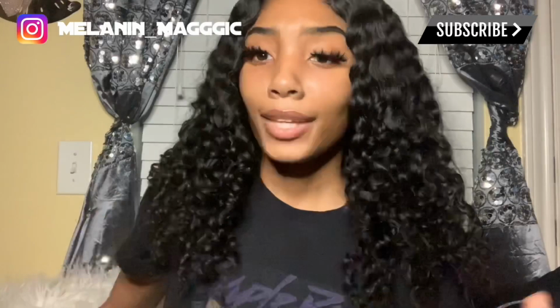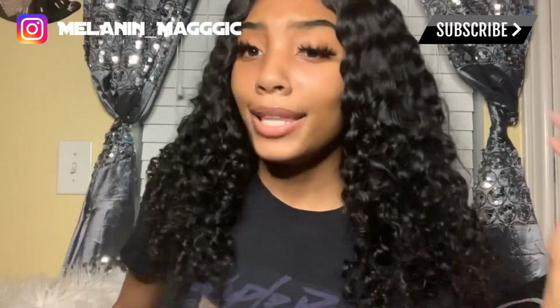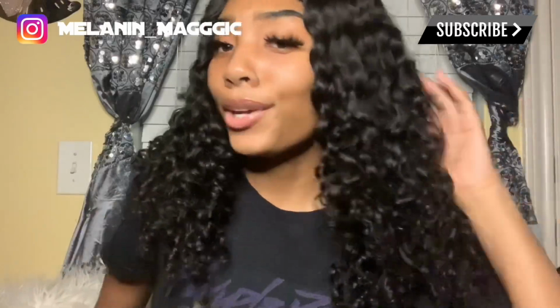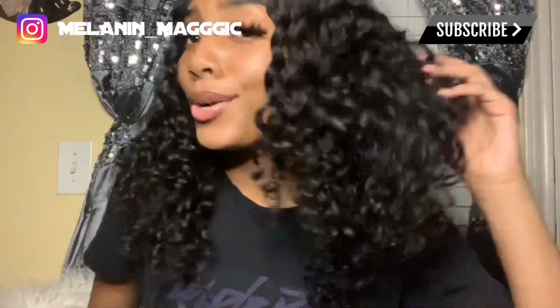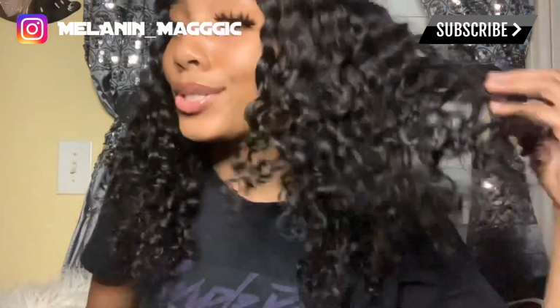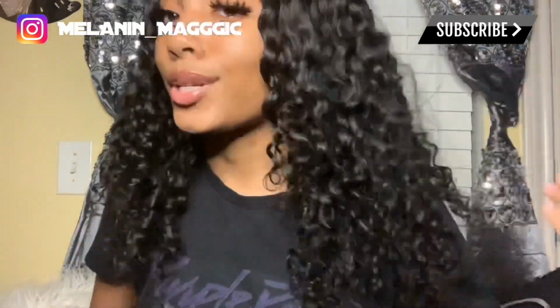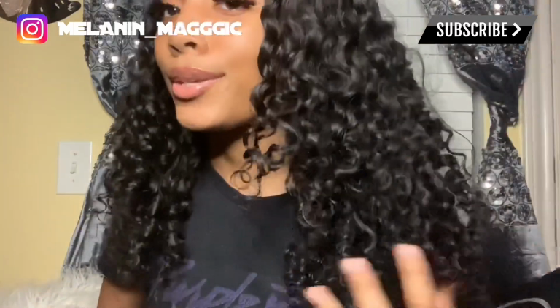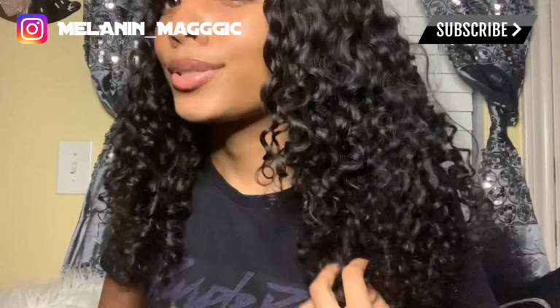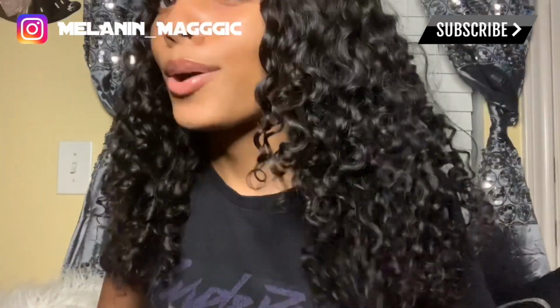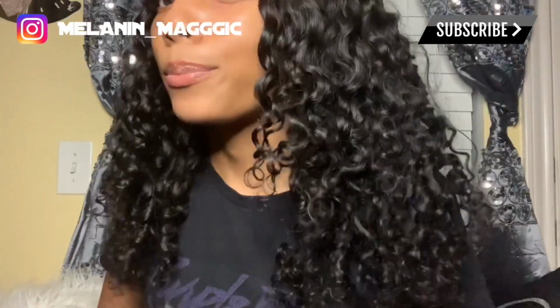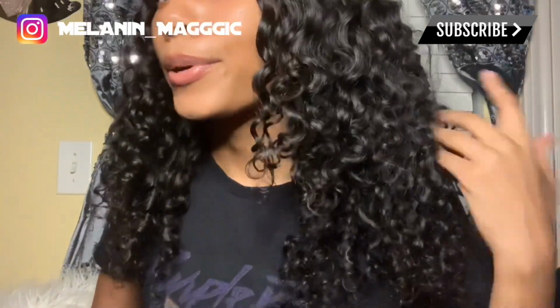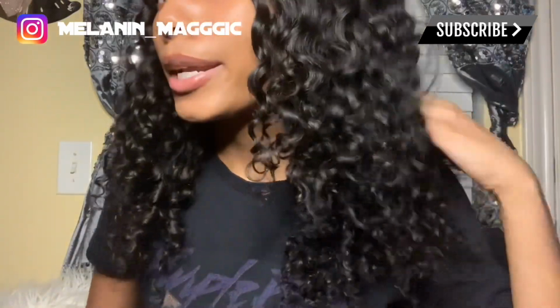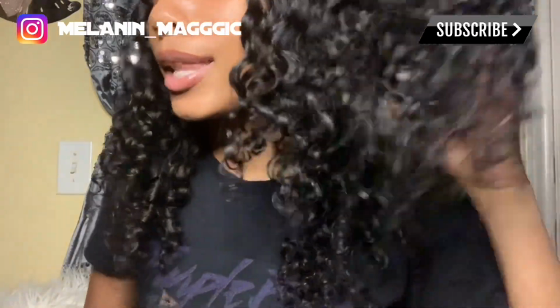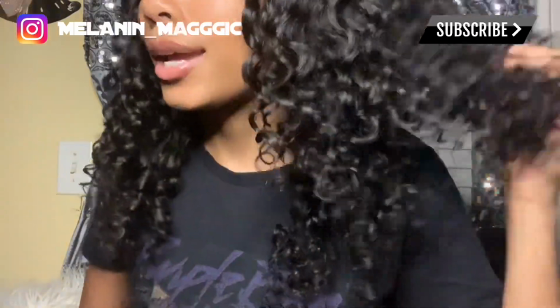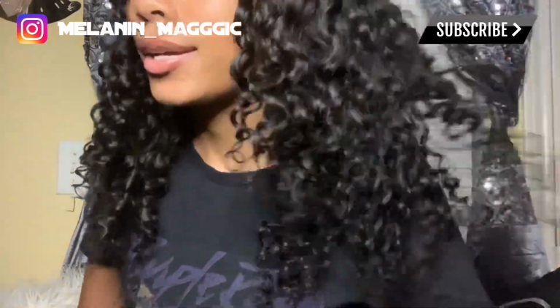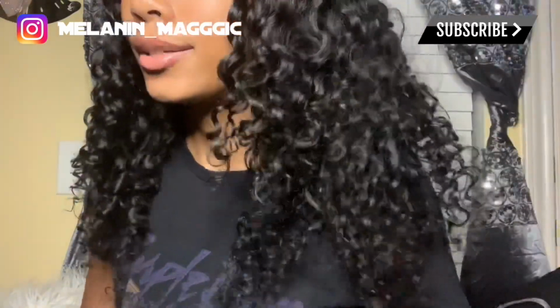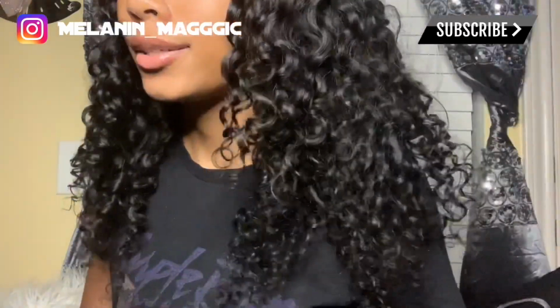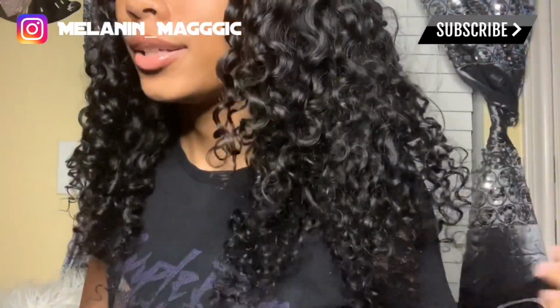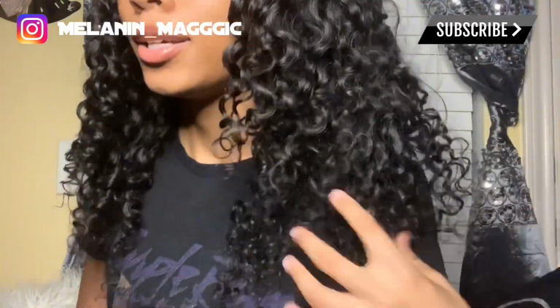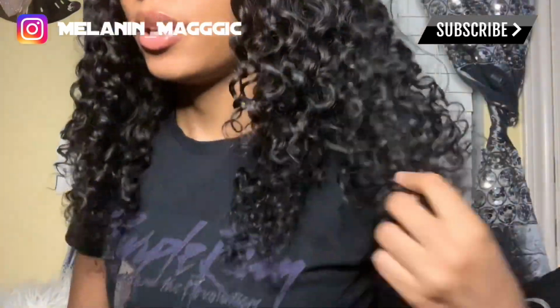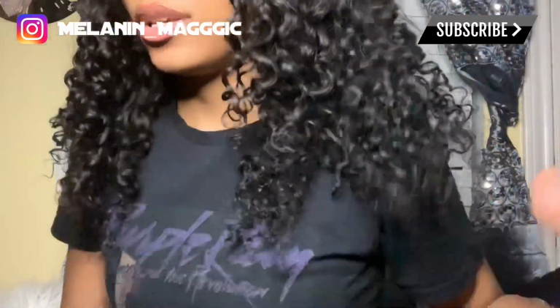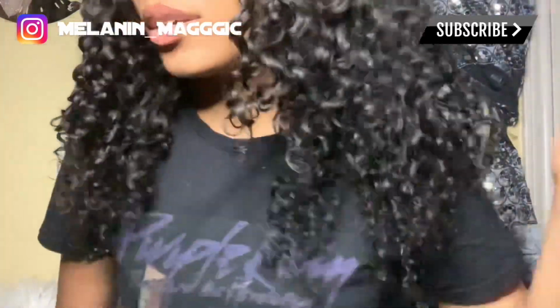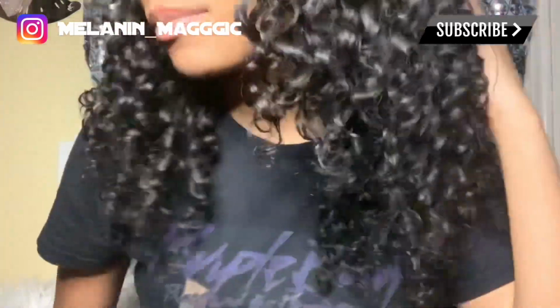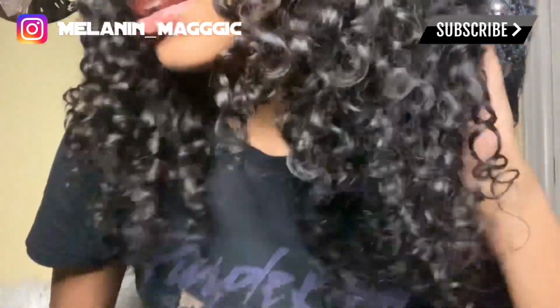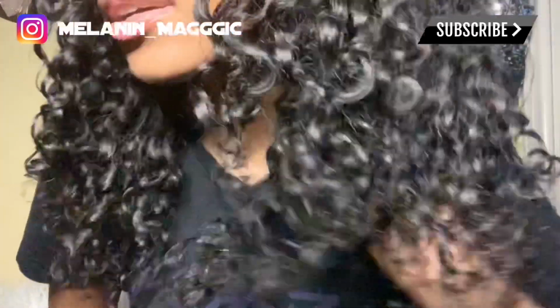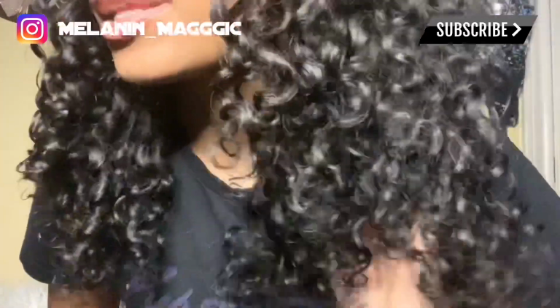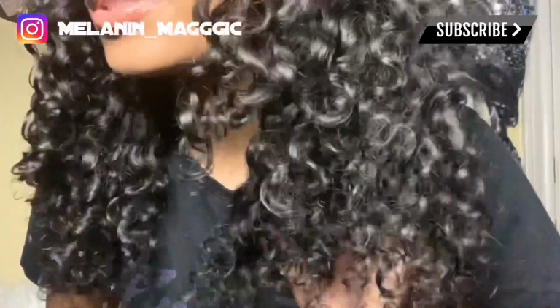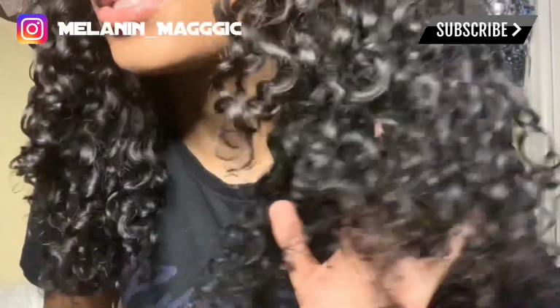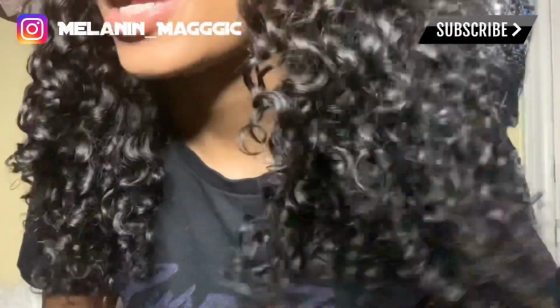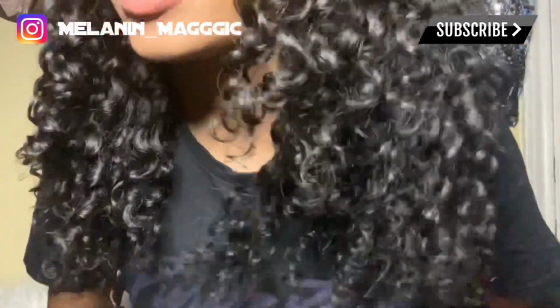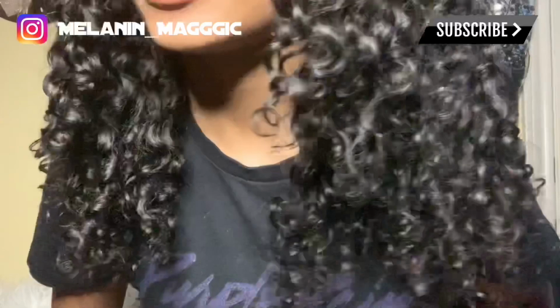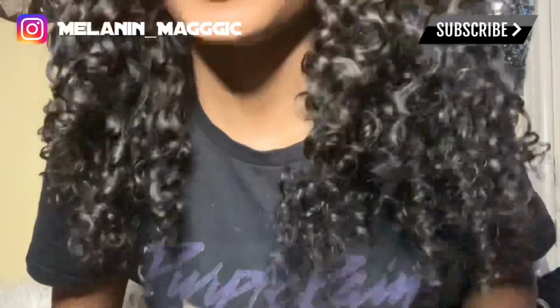The curl just turned out so pretty — let me get a little closer so you guys can see.